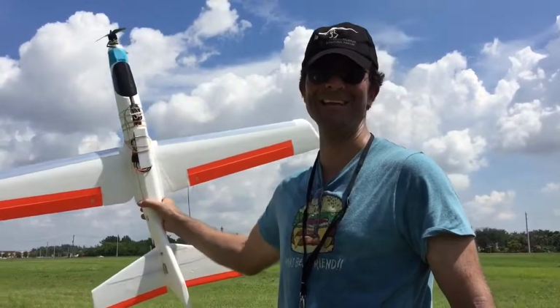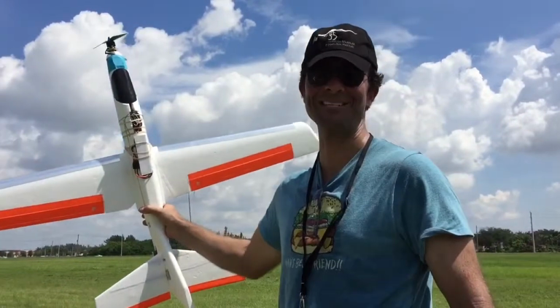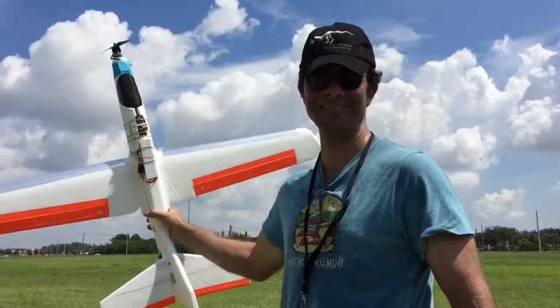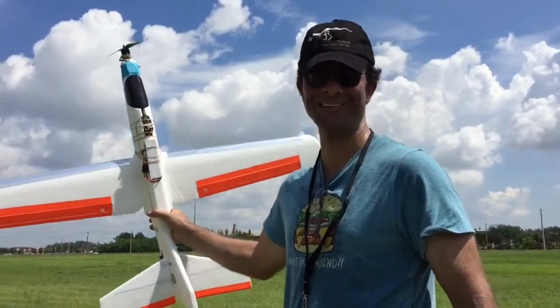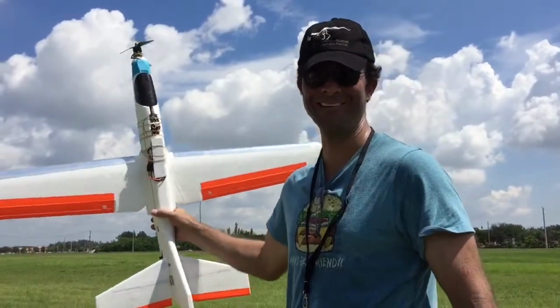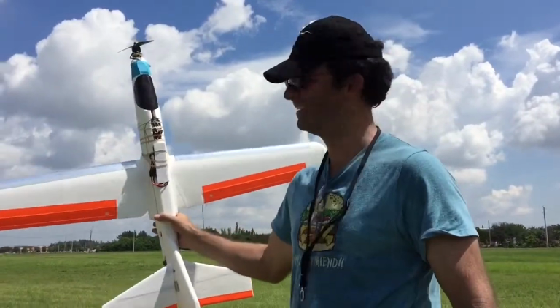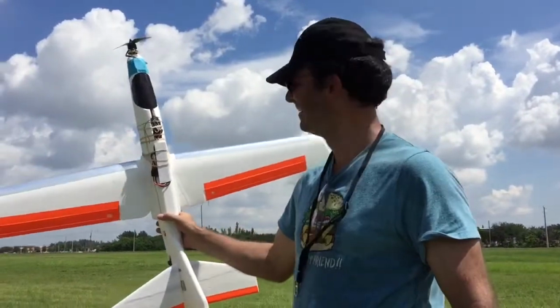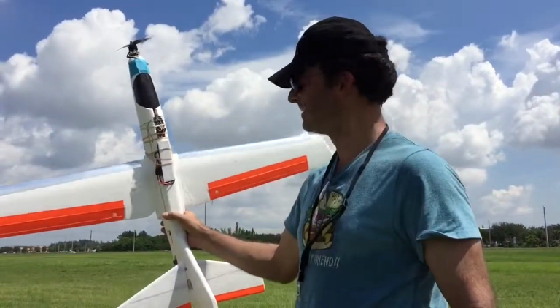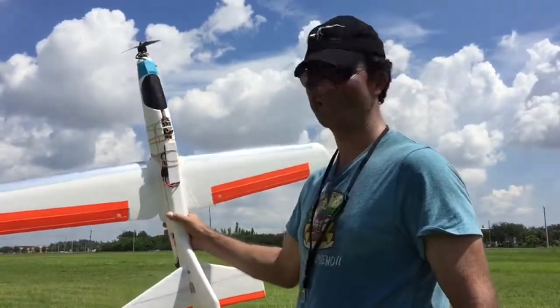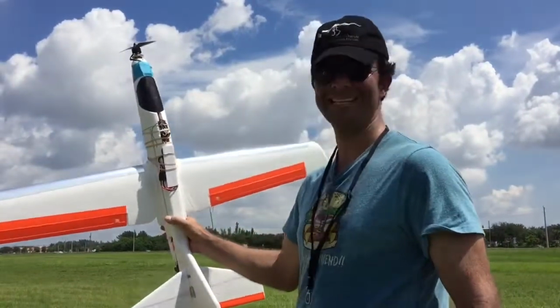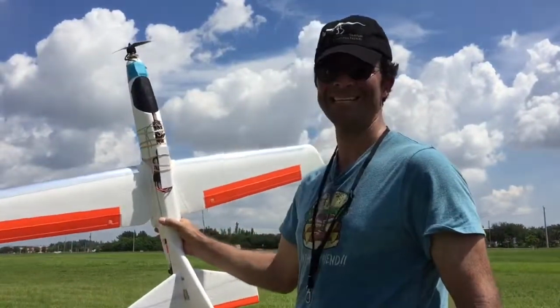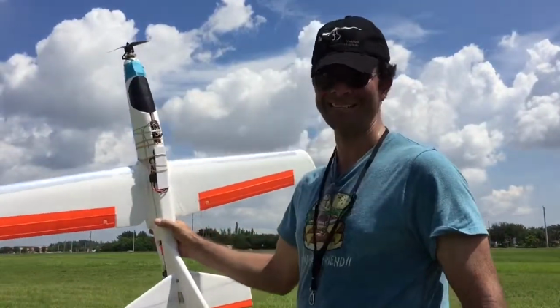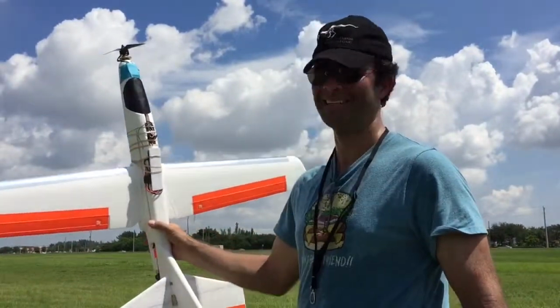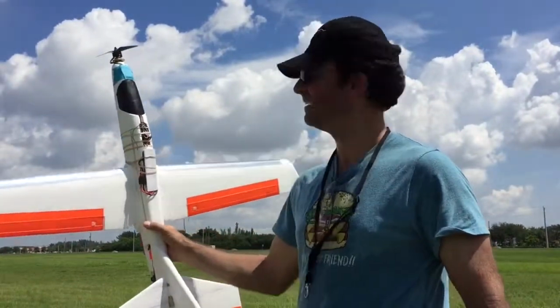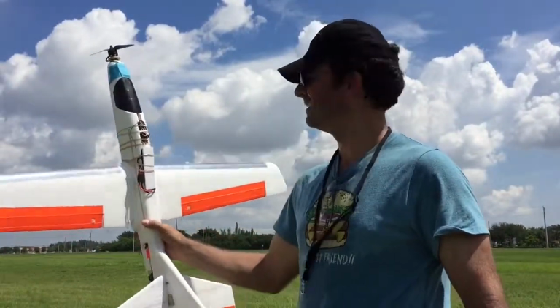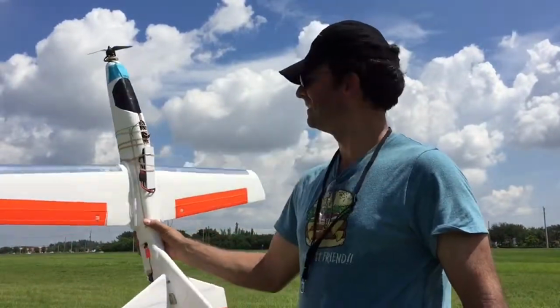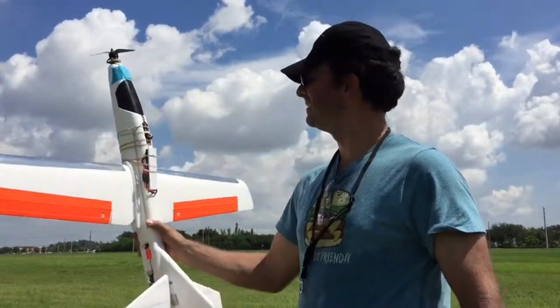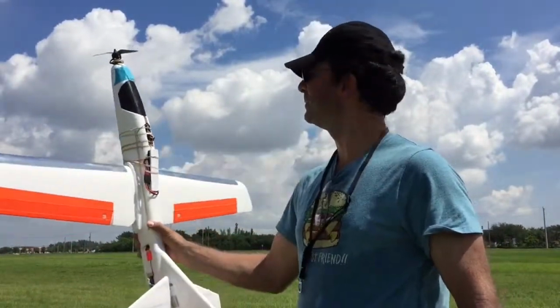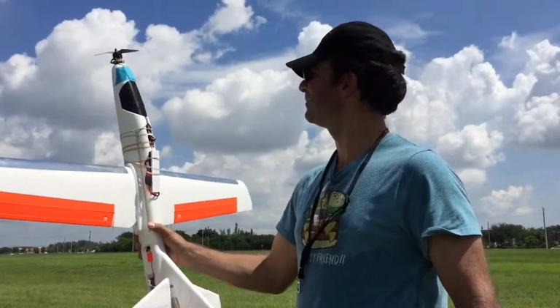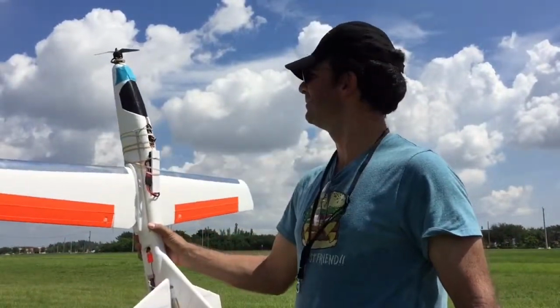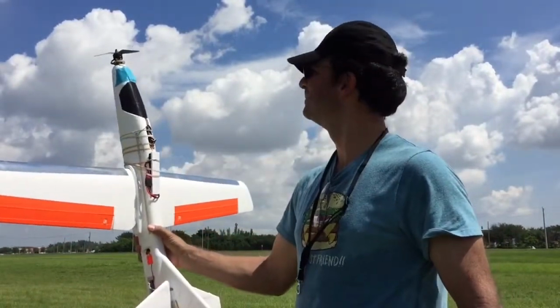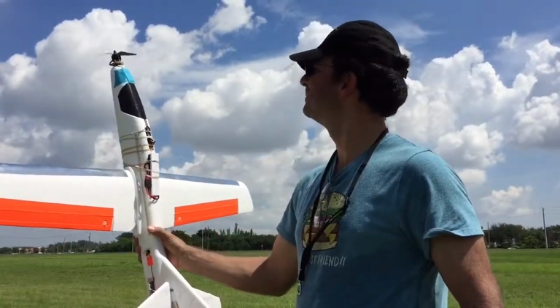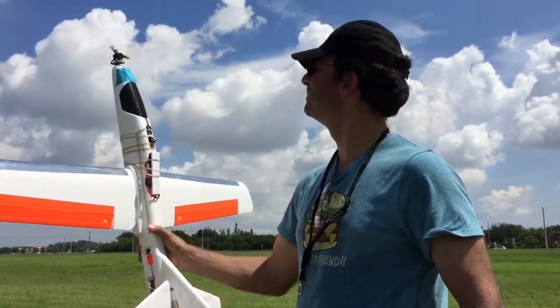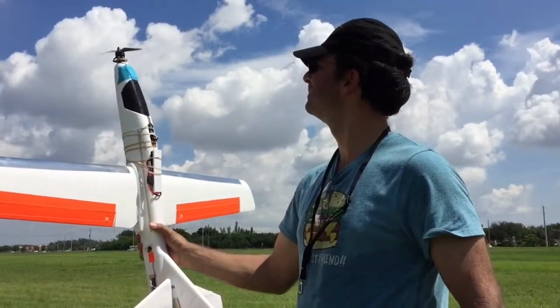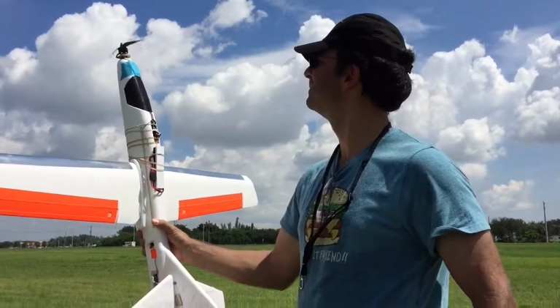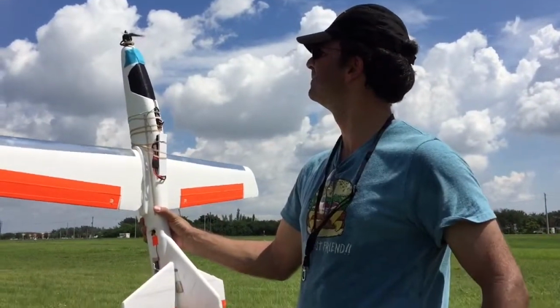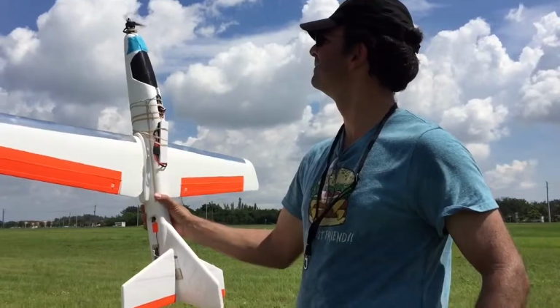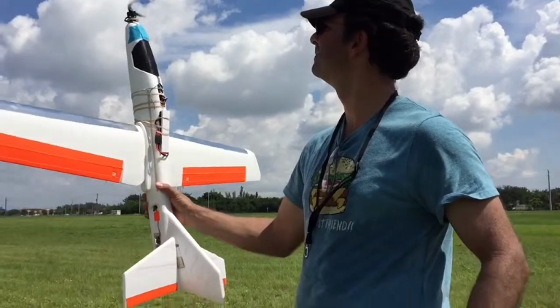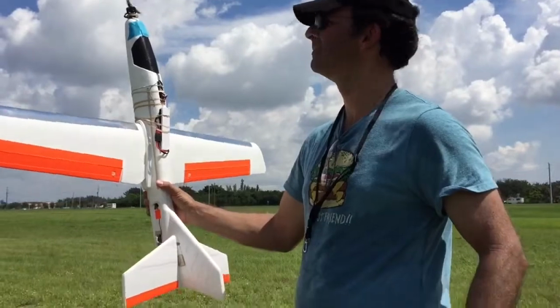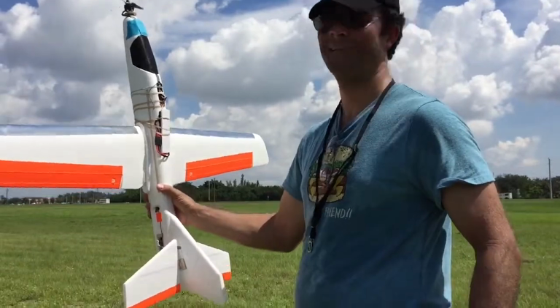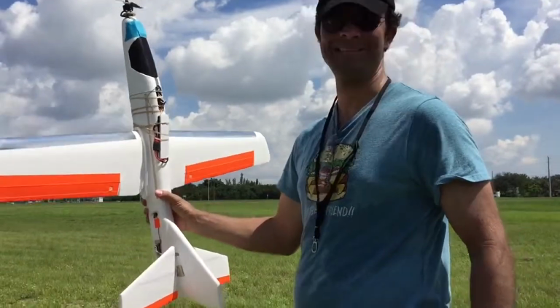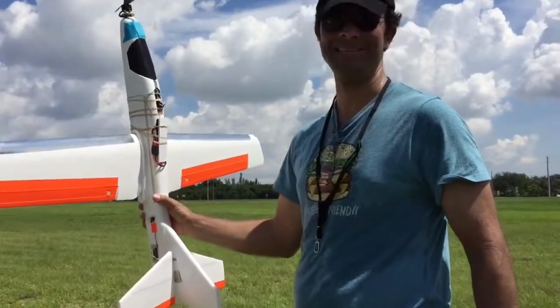10 inches off the ground. 10, 10, 10. Beautiful. That's it.